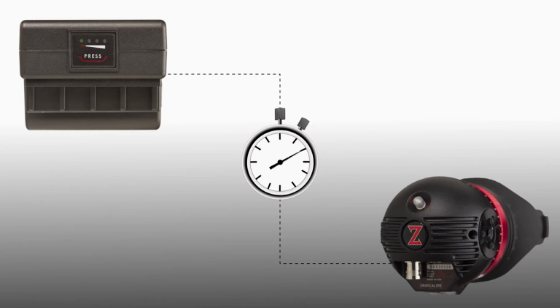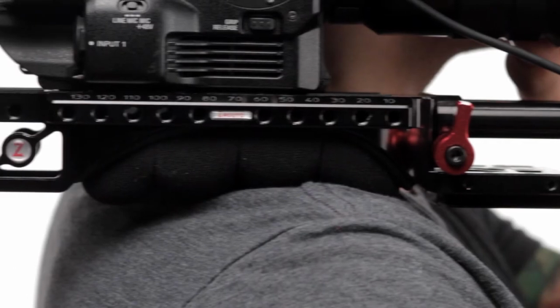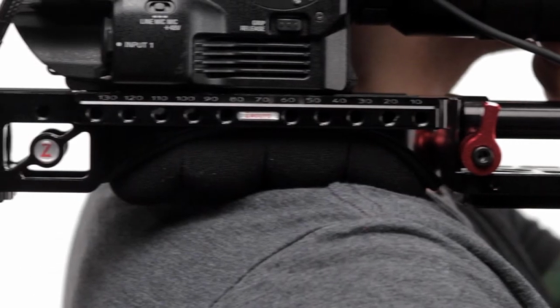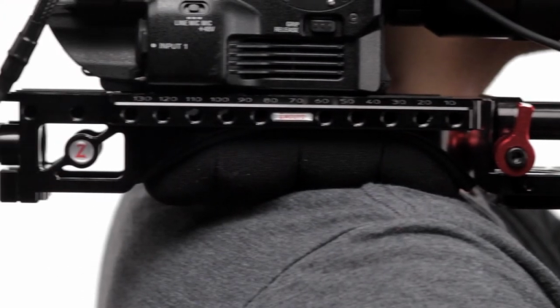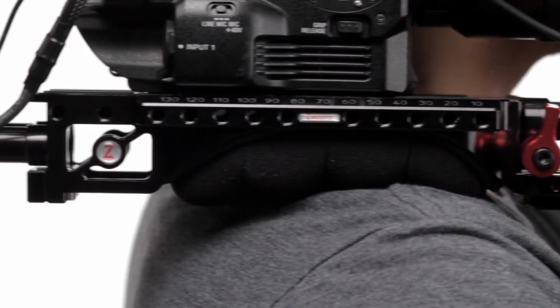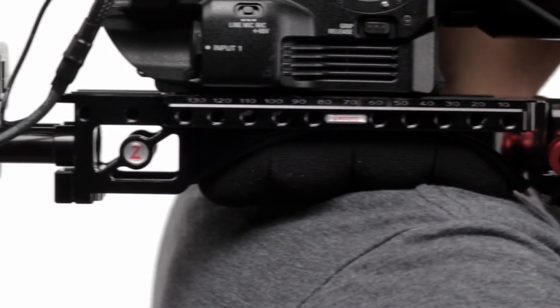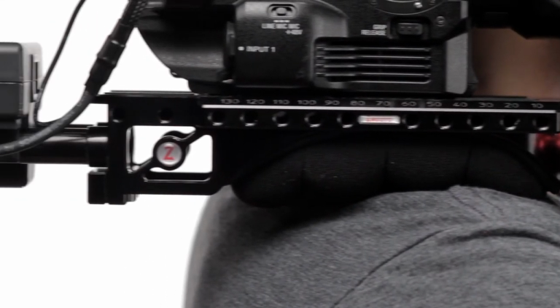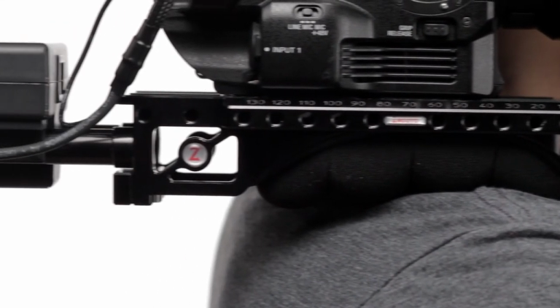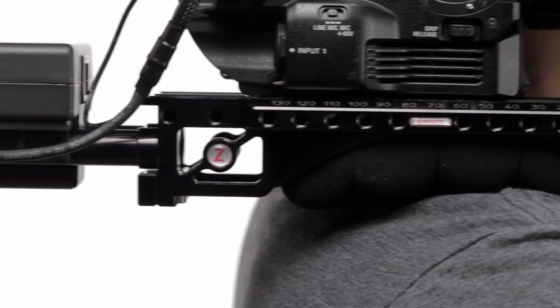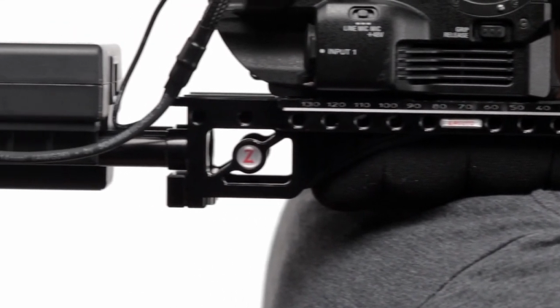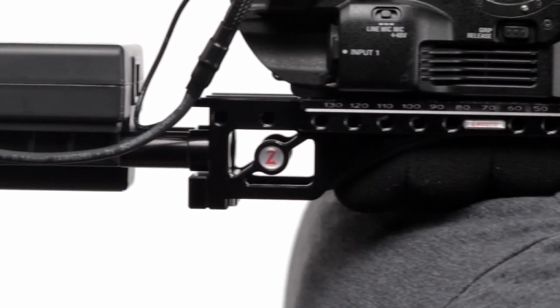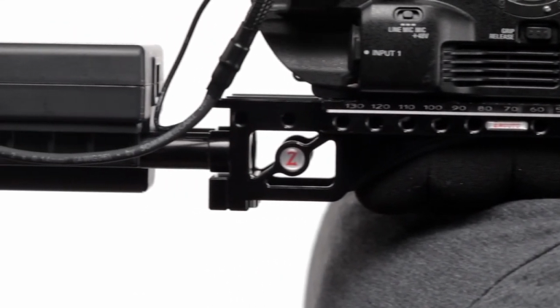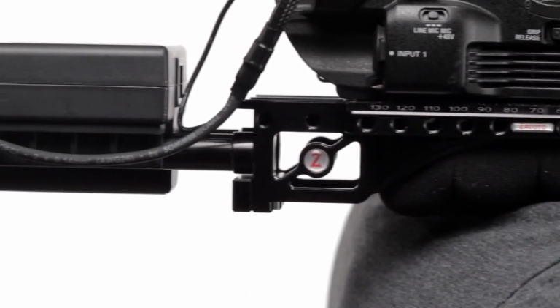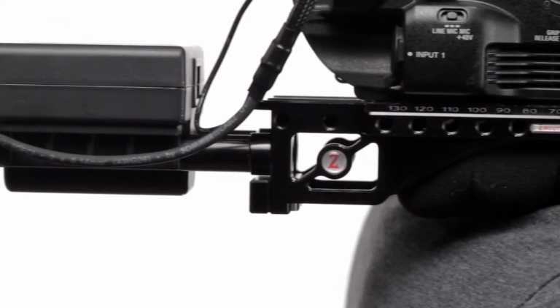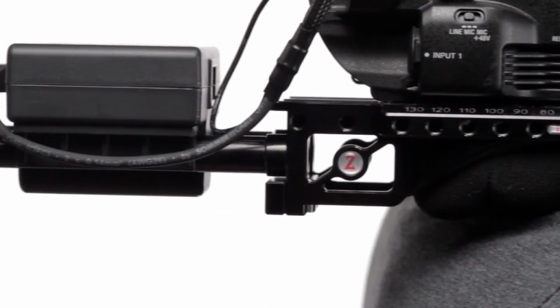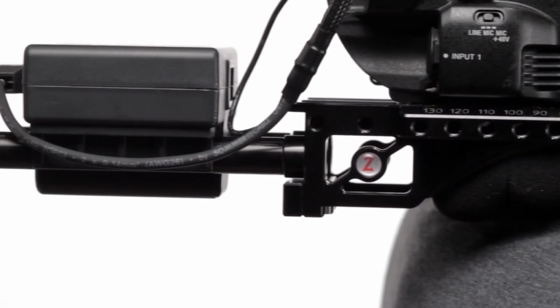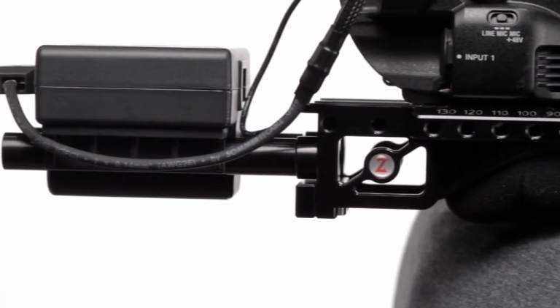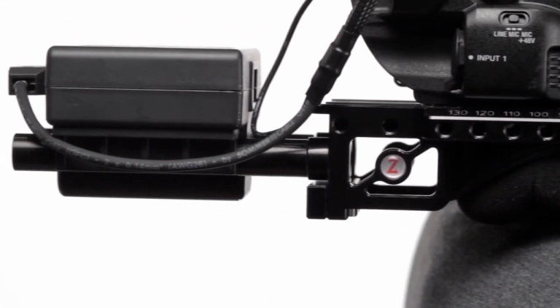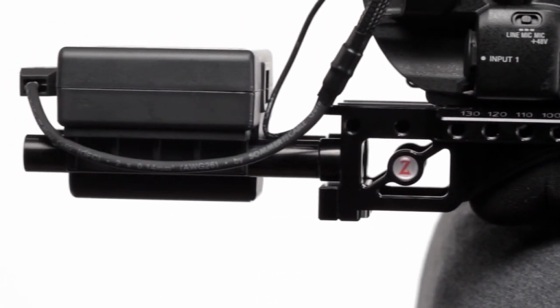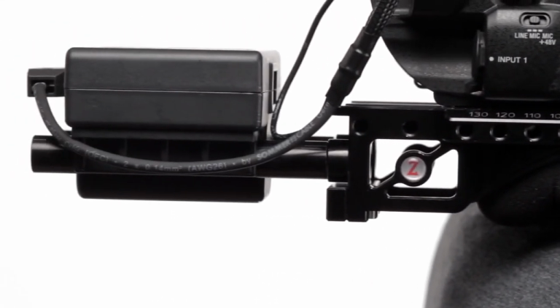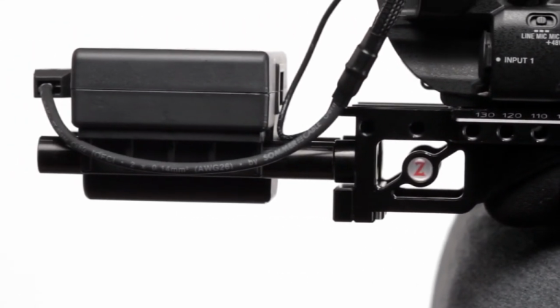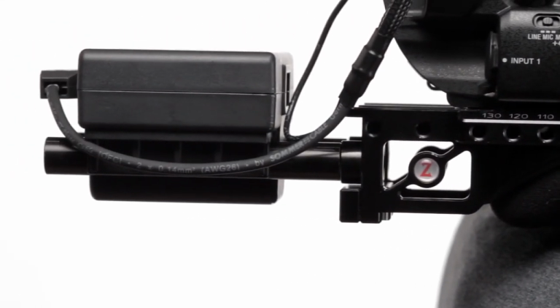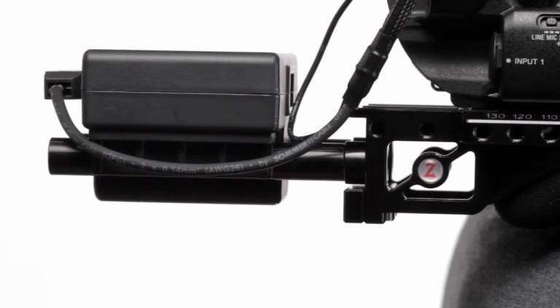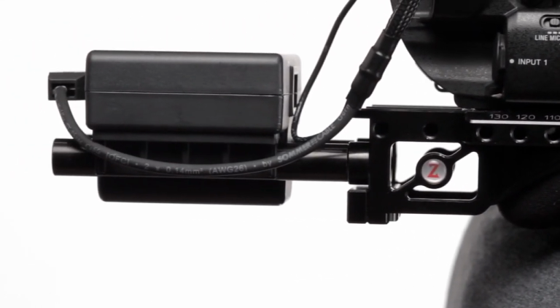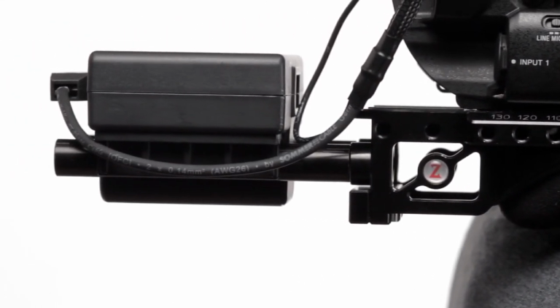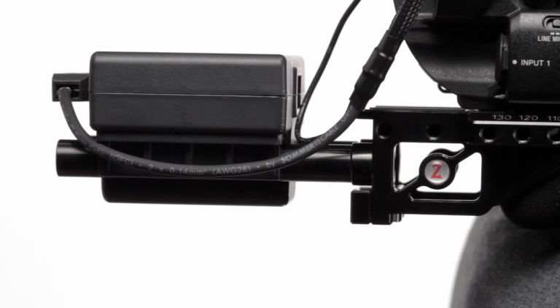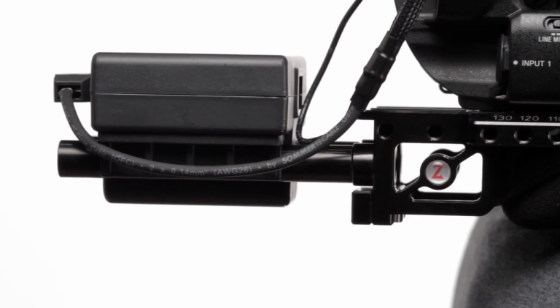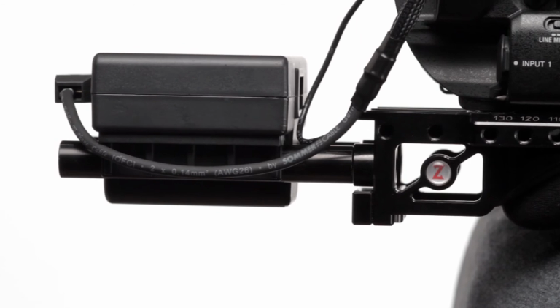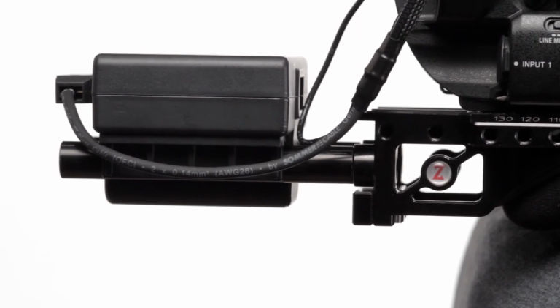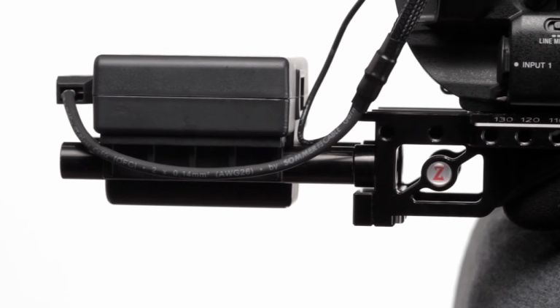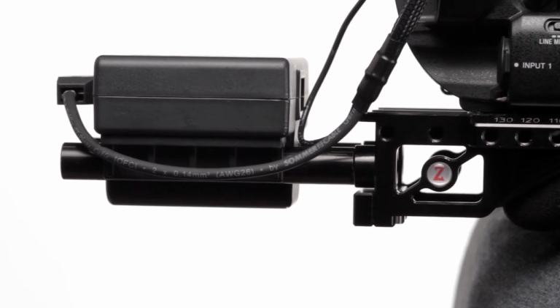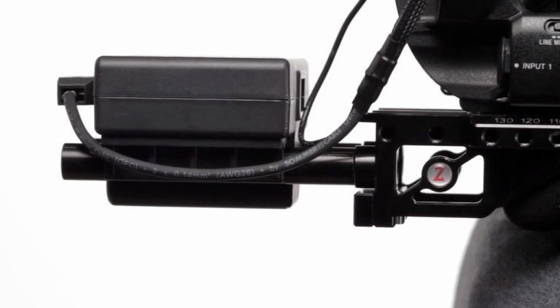You just snap it on, plug it in, and start shooting. Find it on Zacuto.com or at a Zacuto dealer near you.